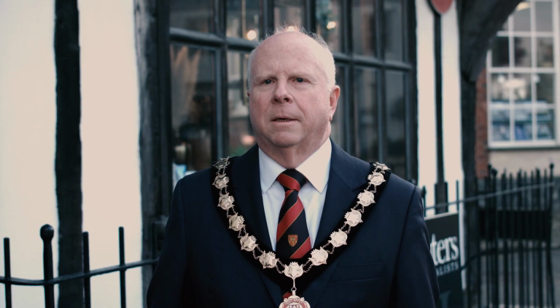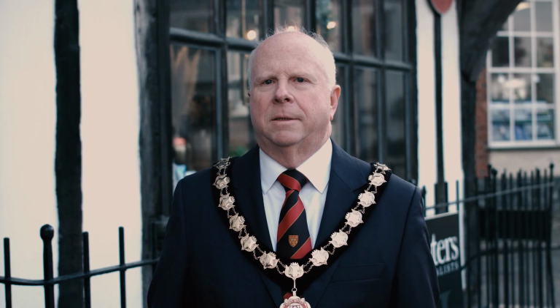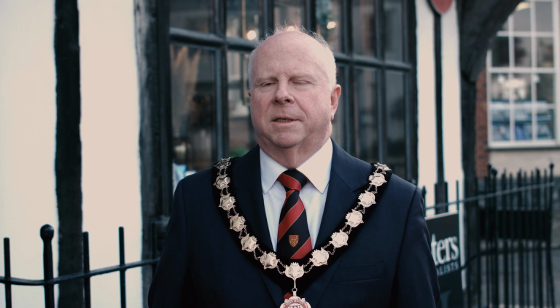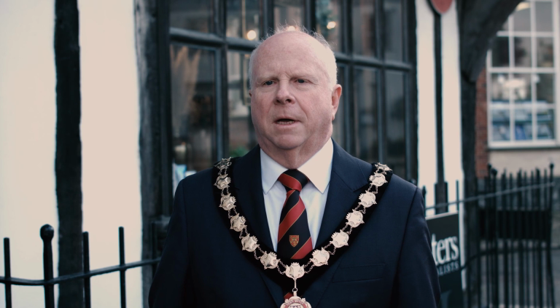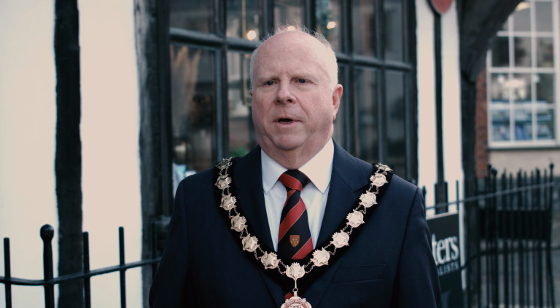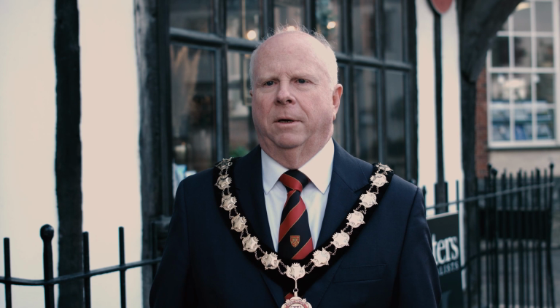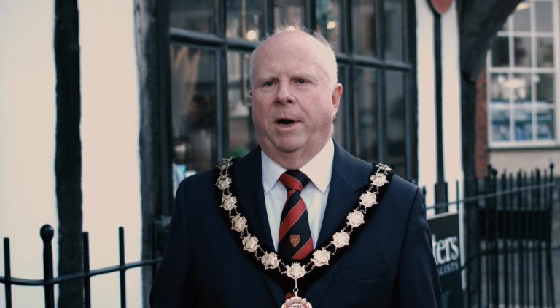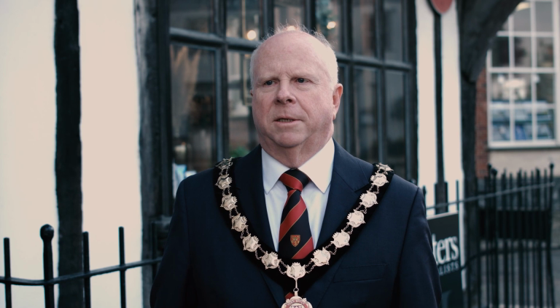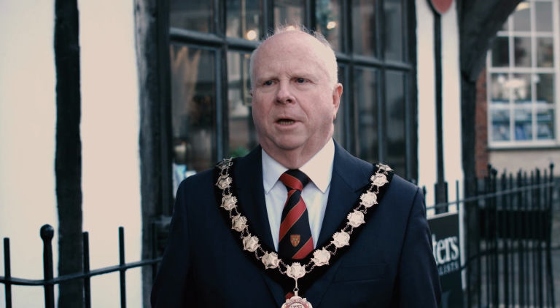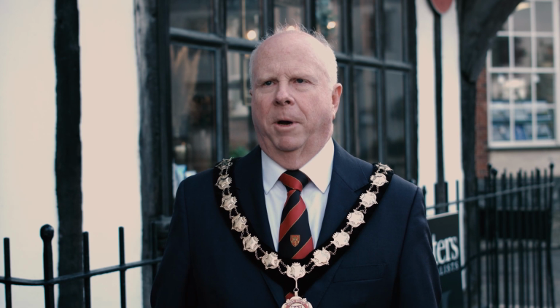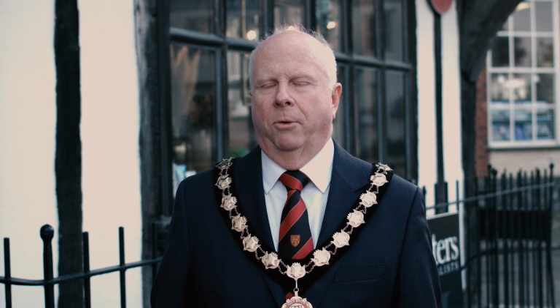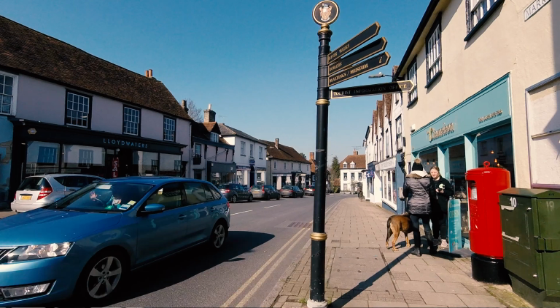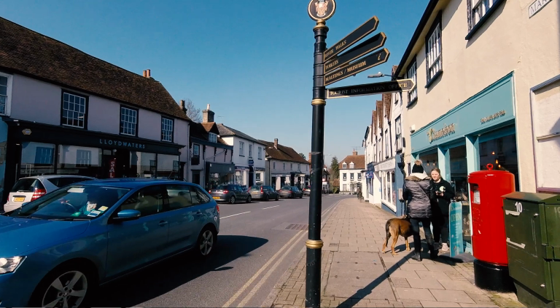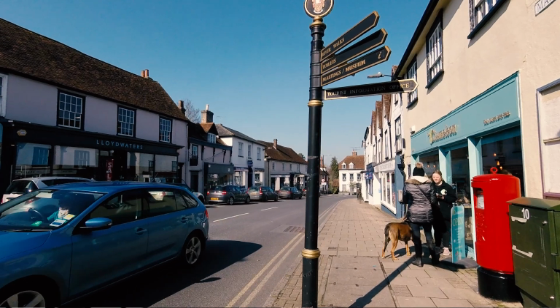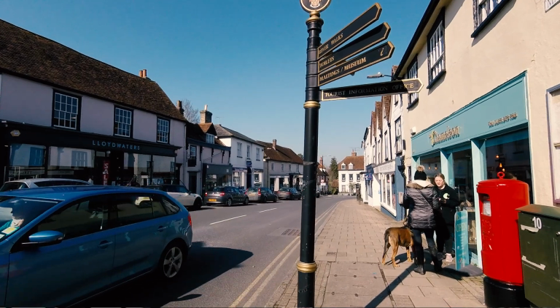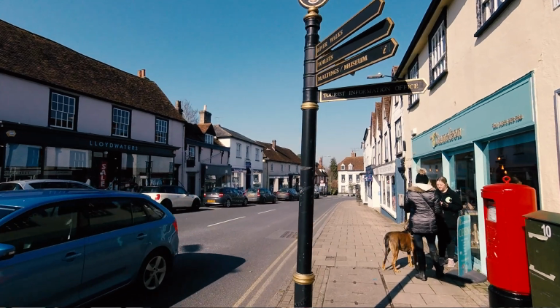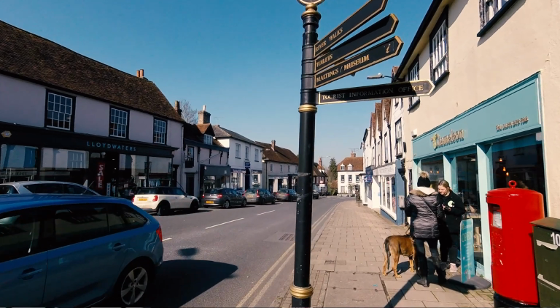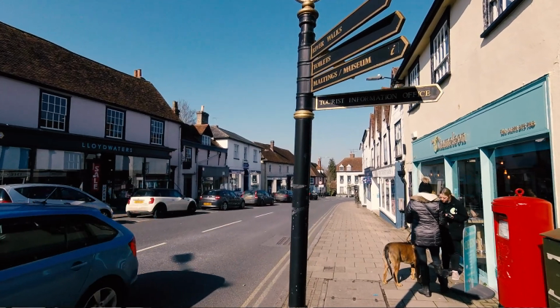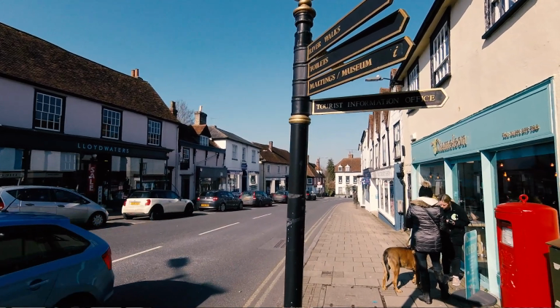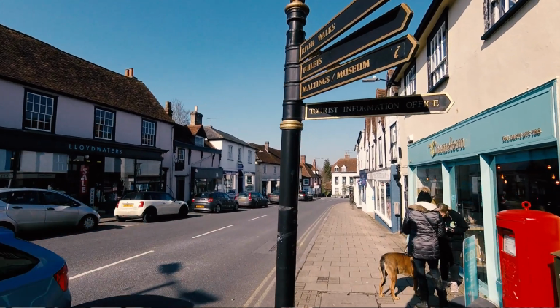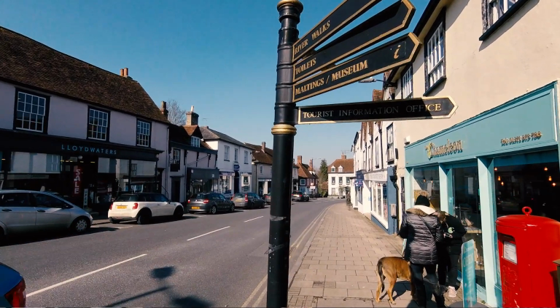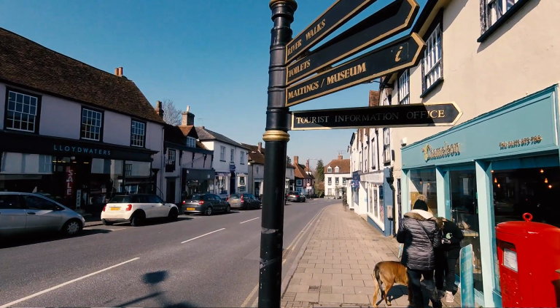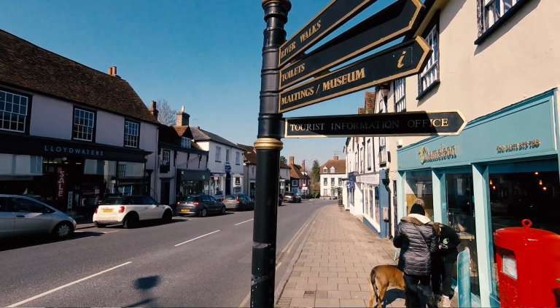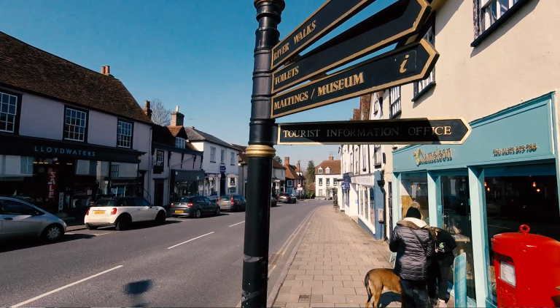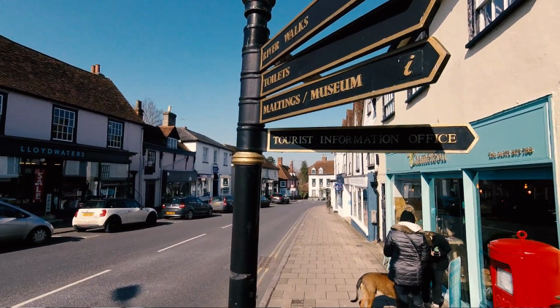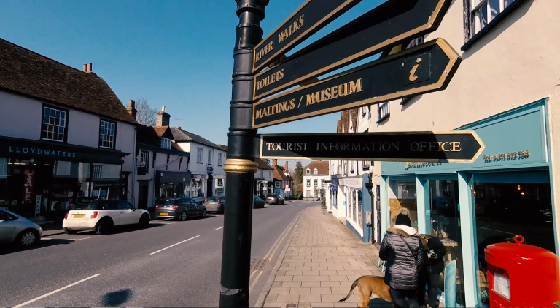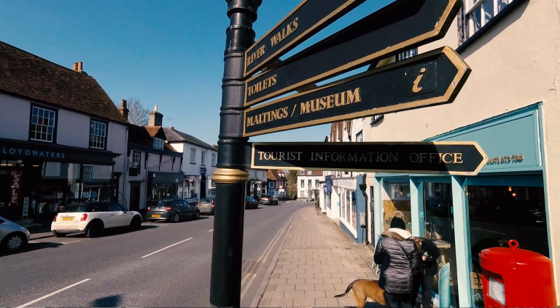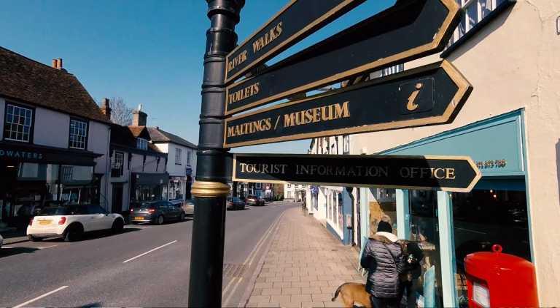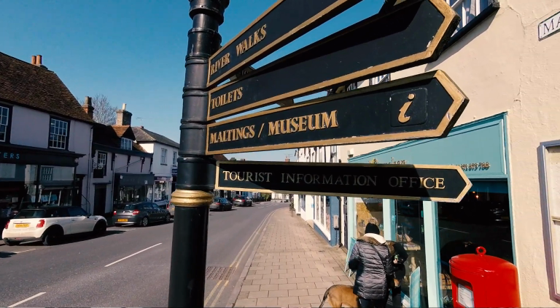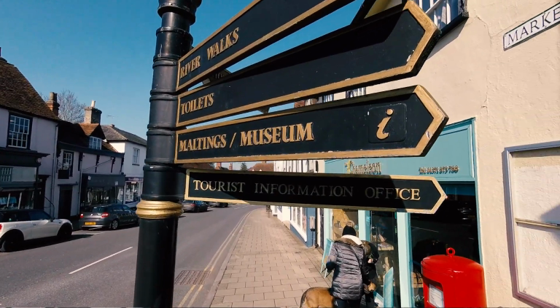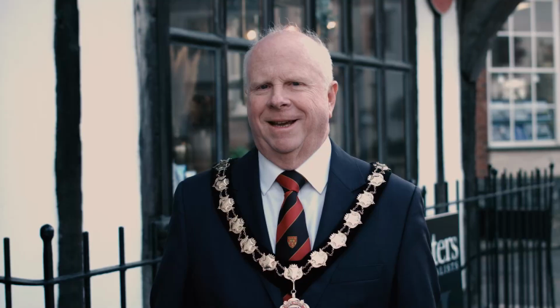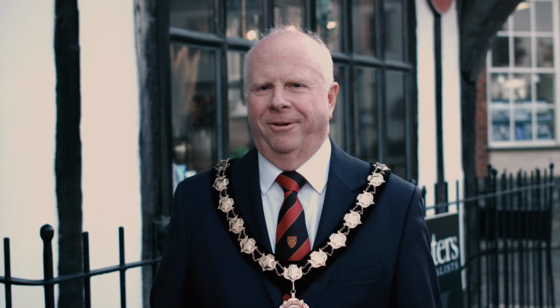Discover Great Dunmow. Discover our beautiful and historic market town.